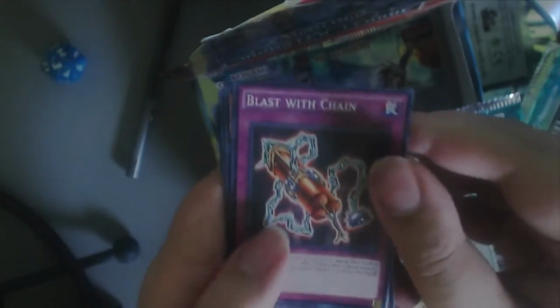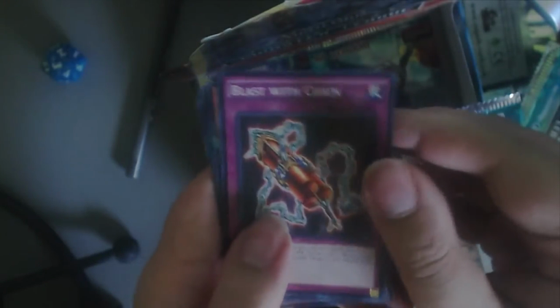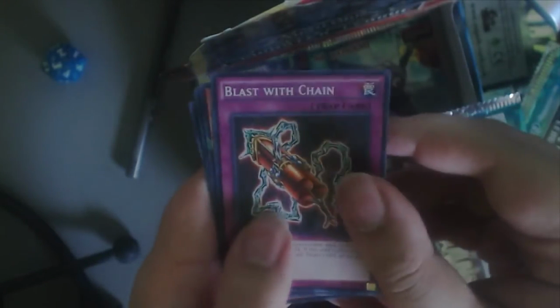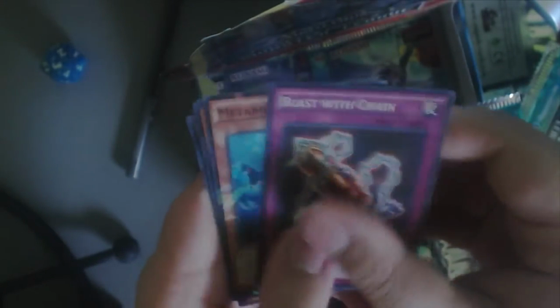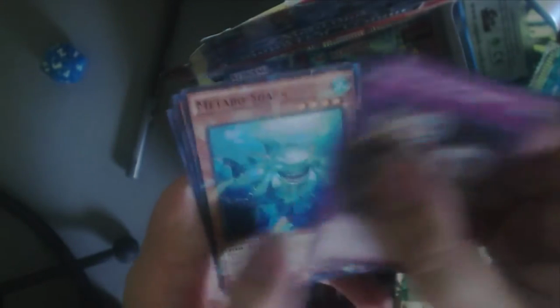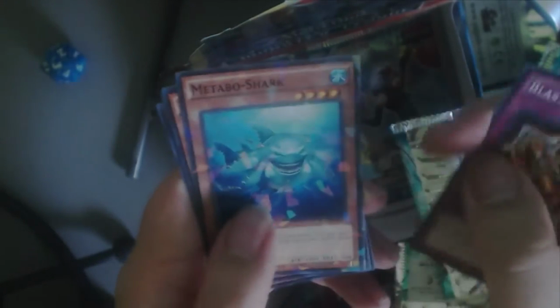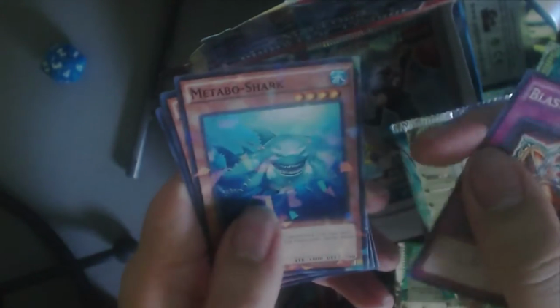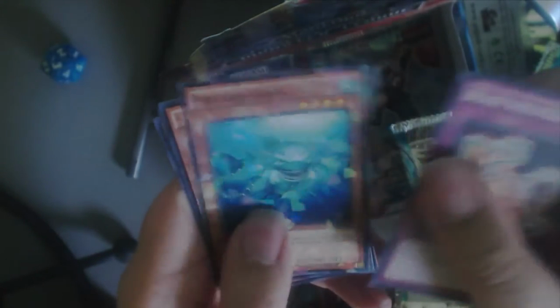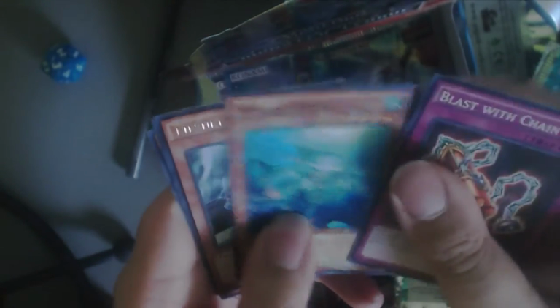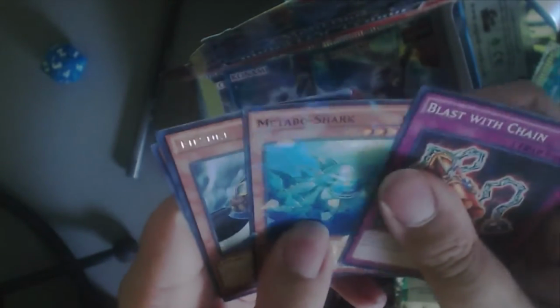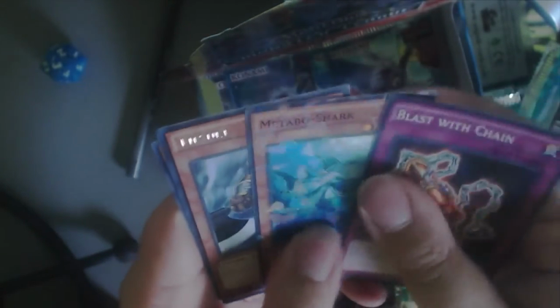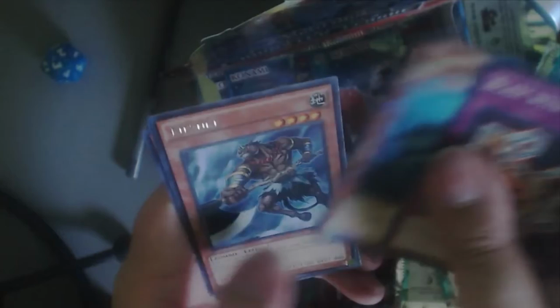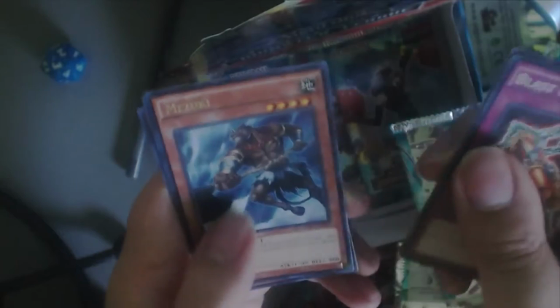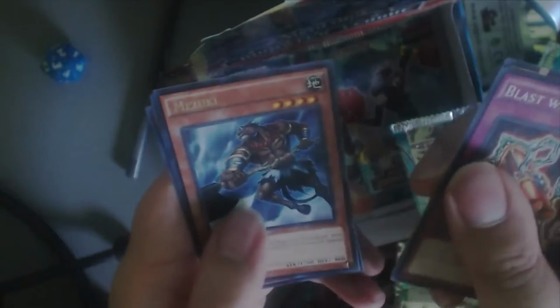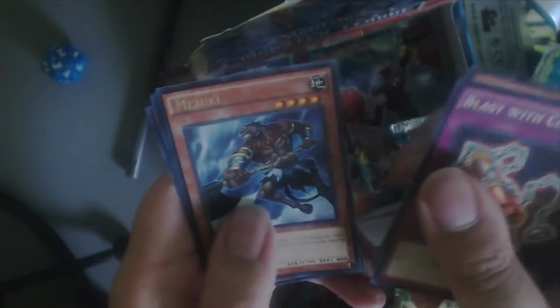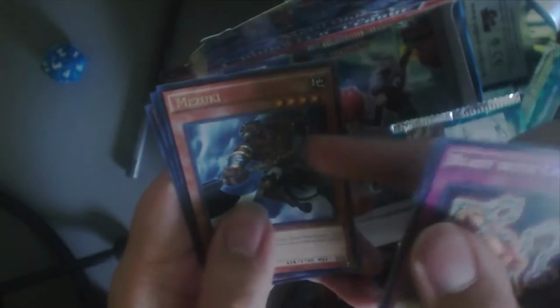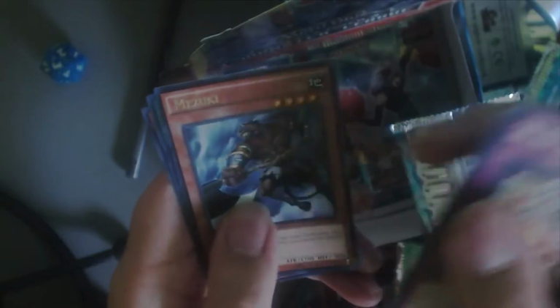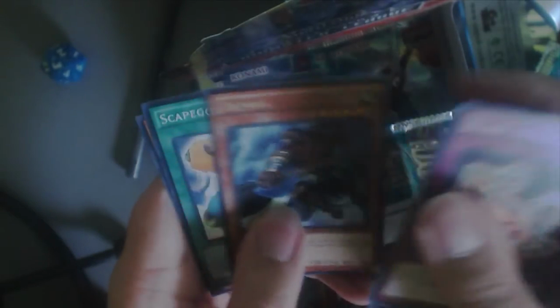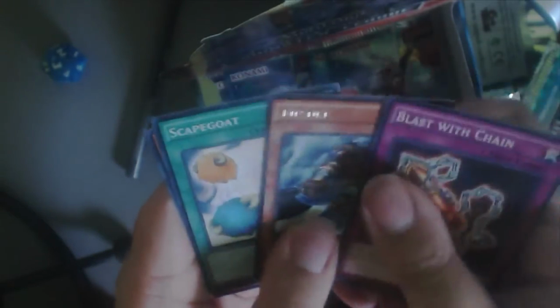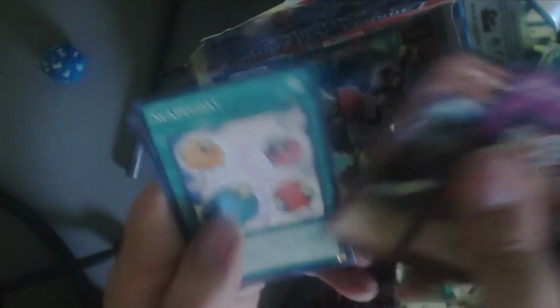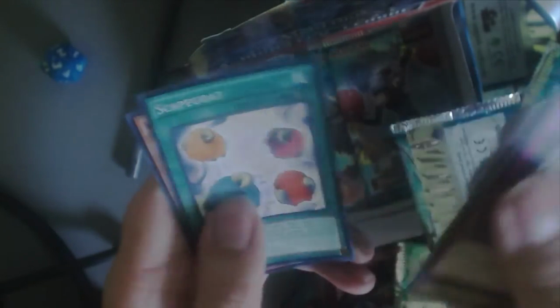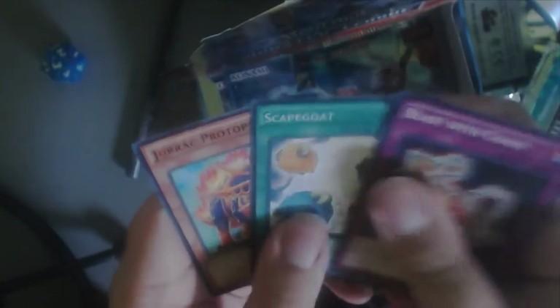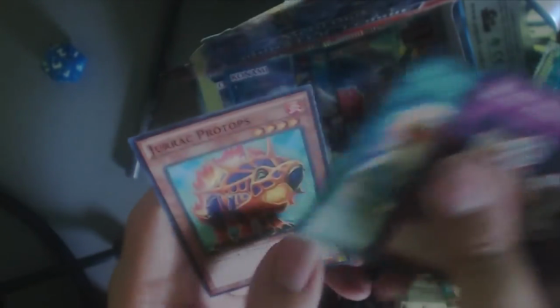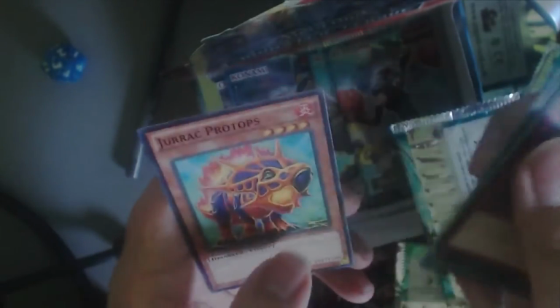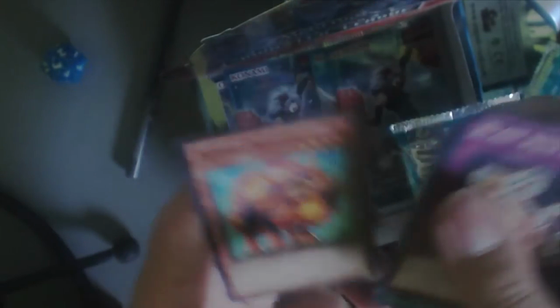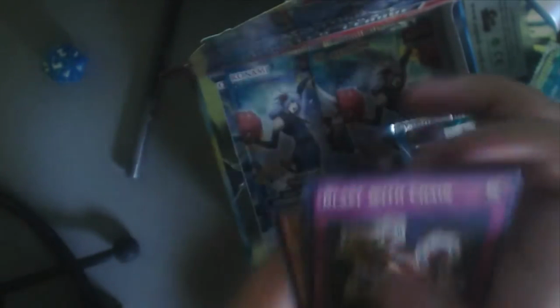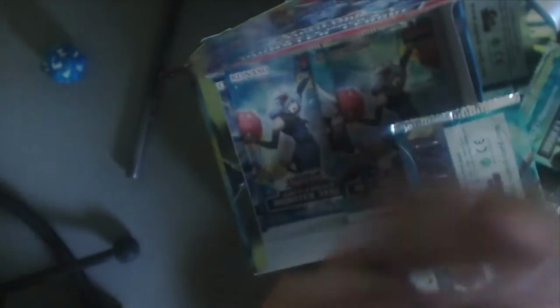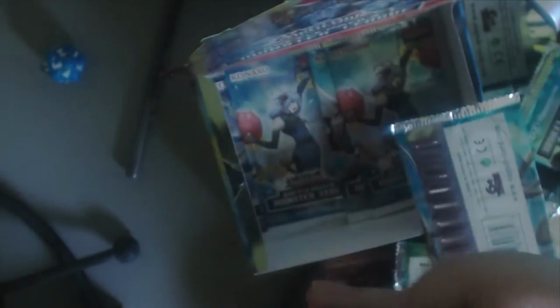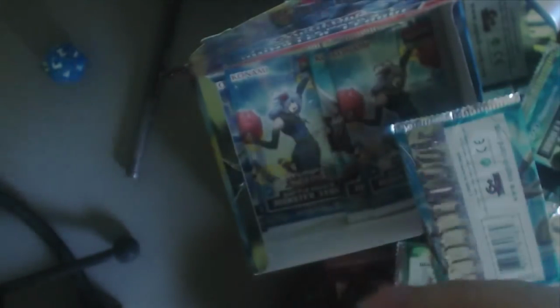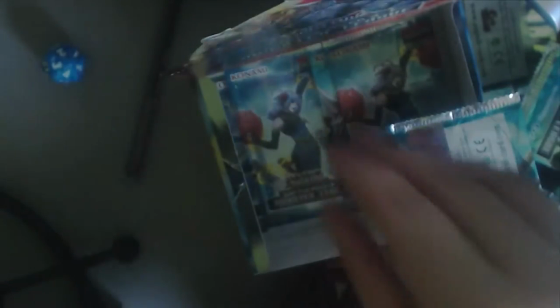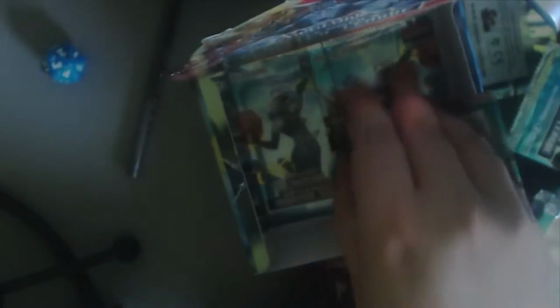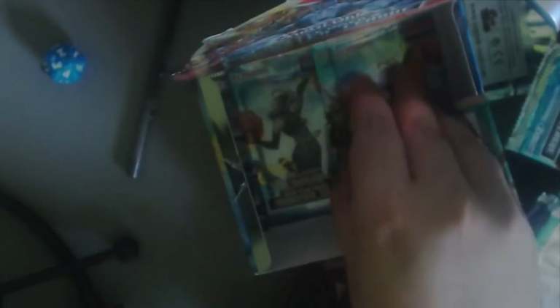Blast with Chain, that's Tabo Shark, Mizuki — that's pretty good. Scapegoat and Jungle Percetops.